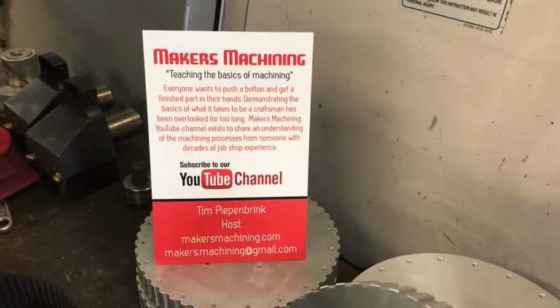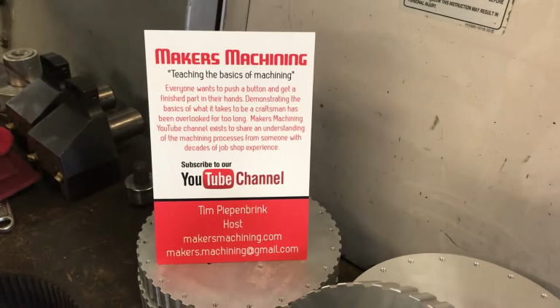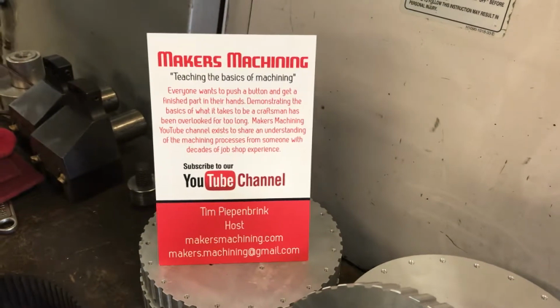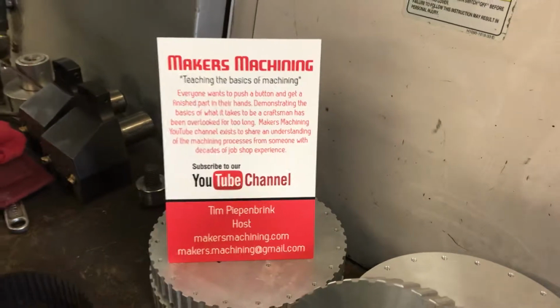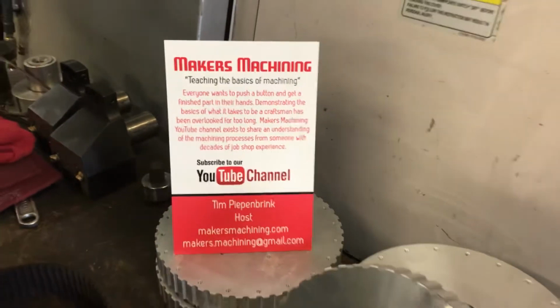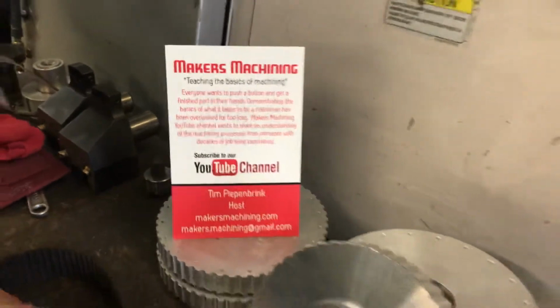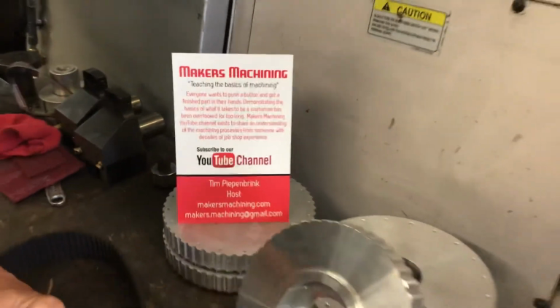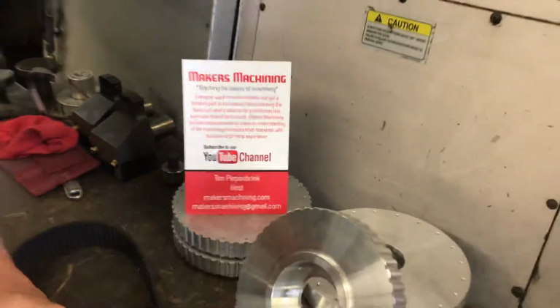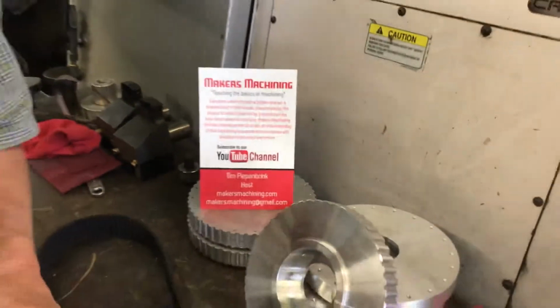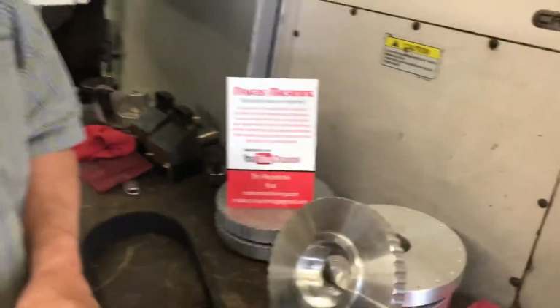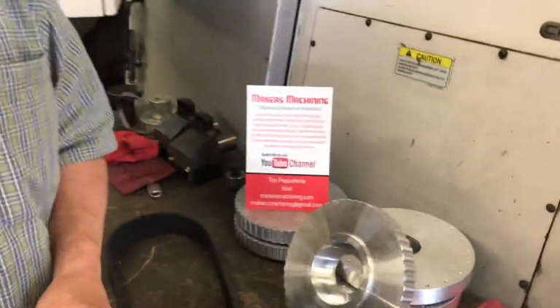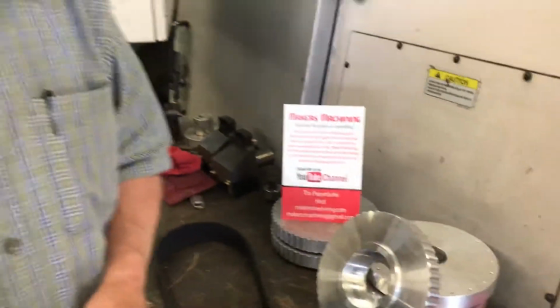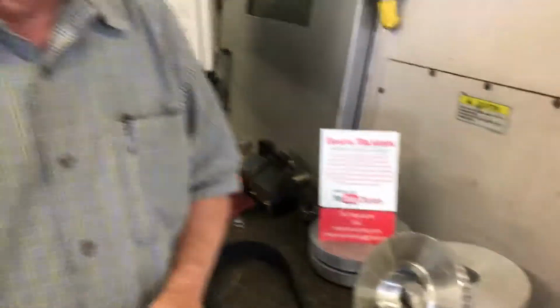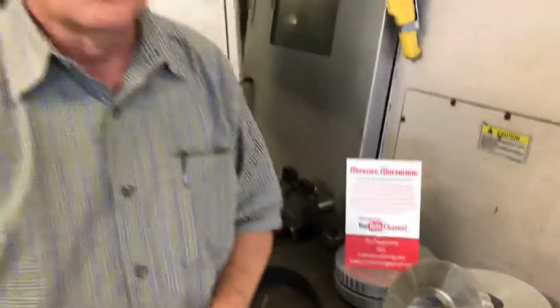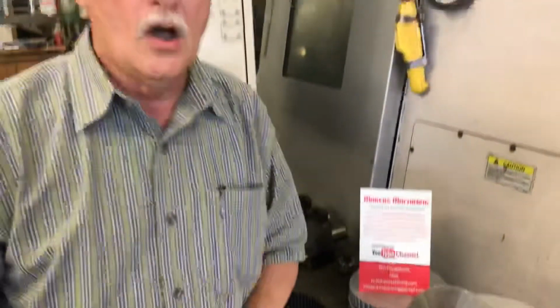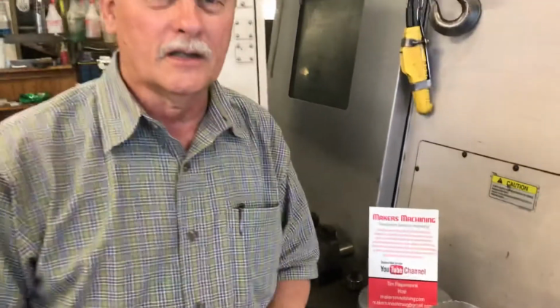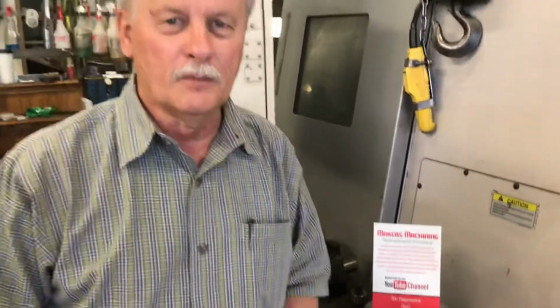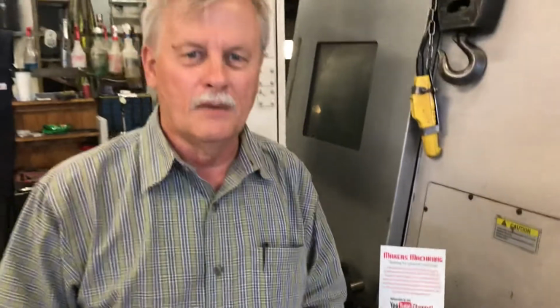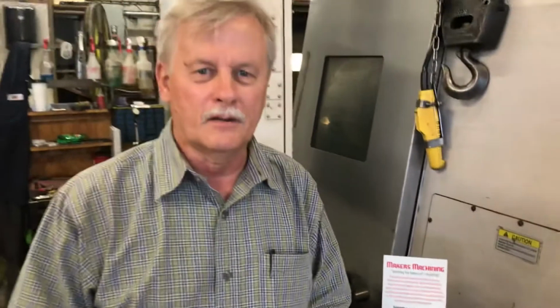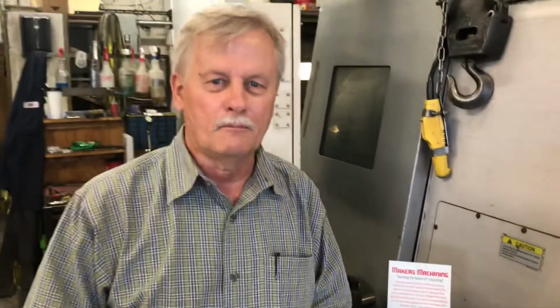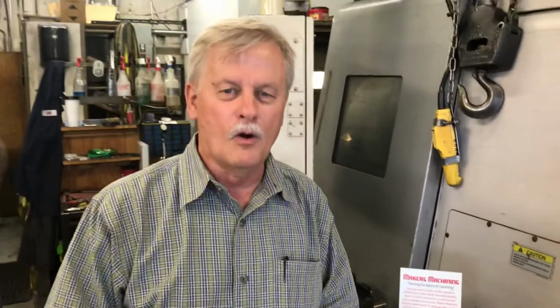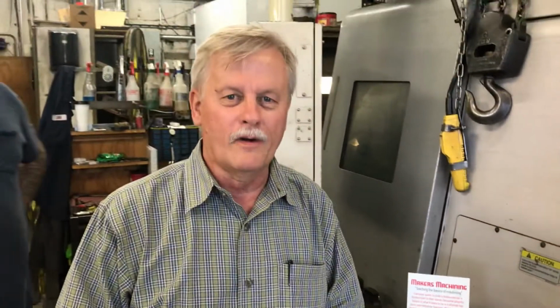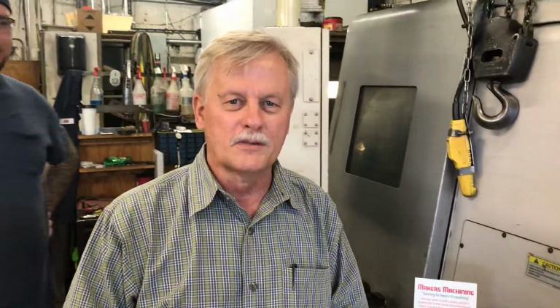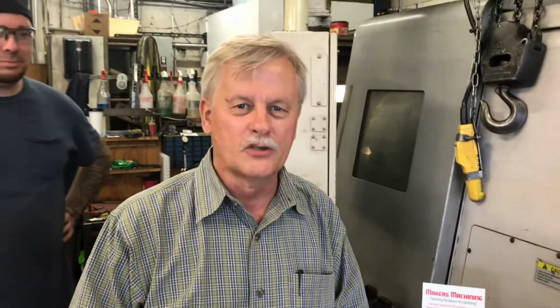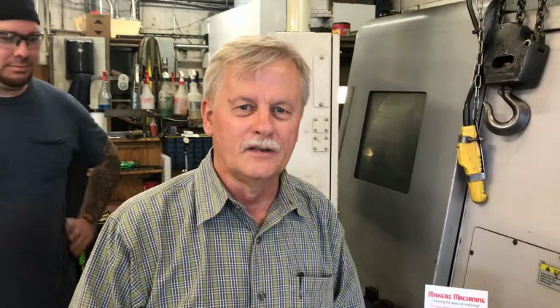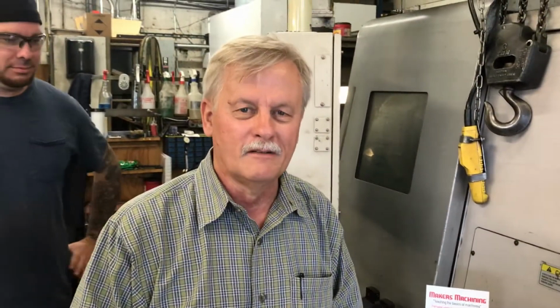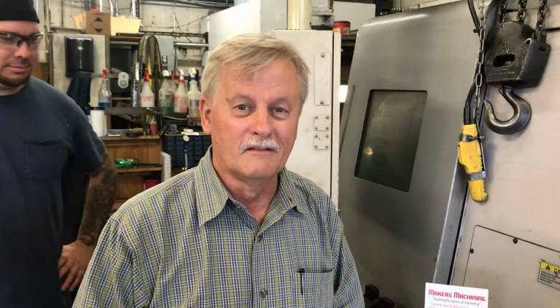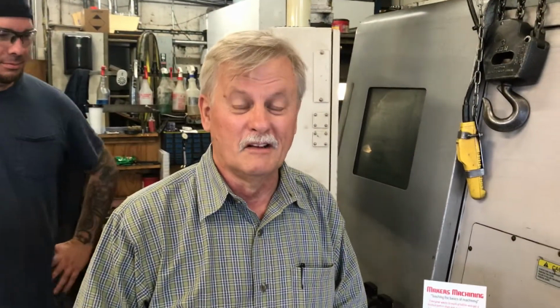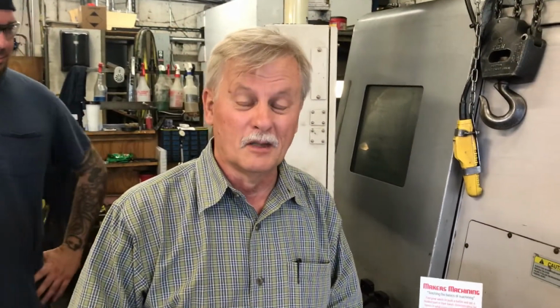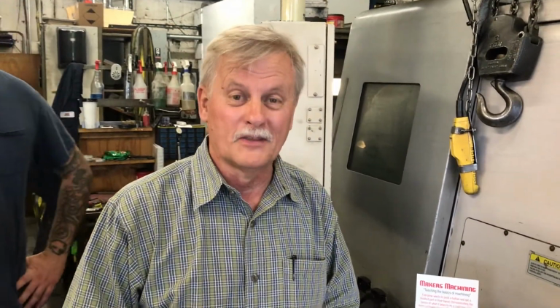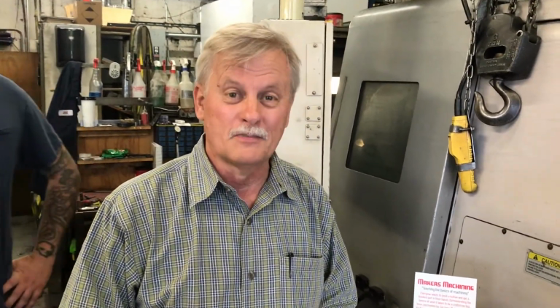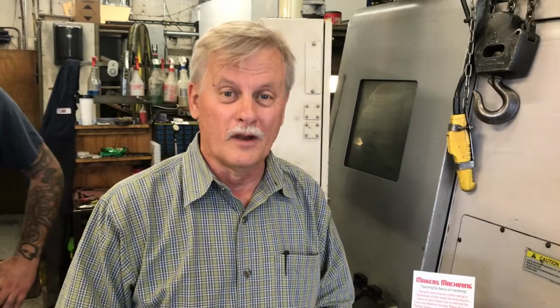Hi everyone, this is Tim at Makers Machining. We're talking a little bit about power transmission this morning.